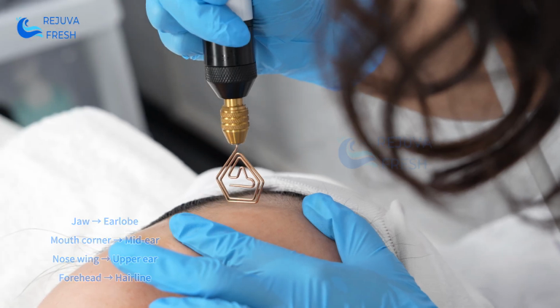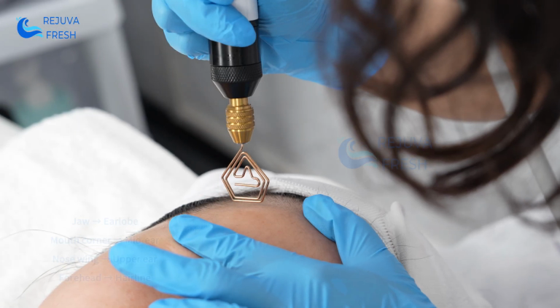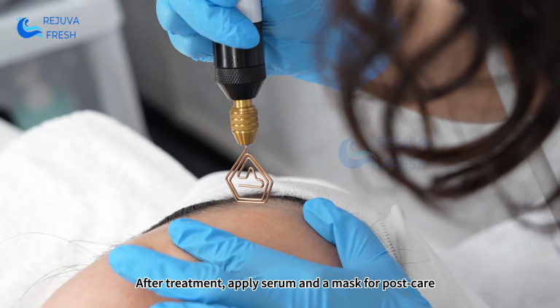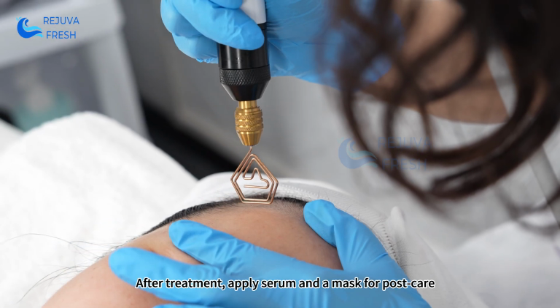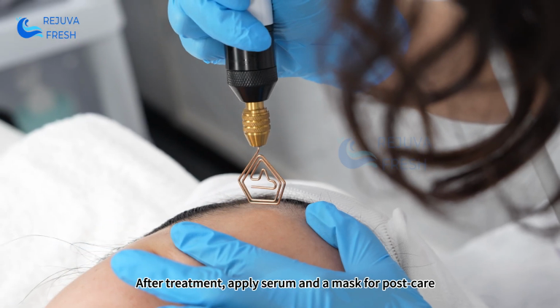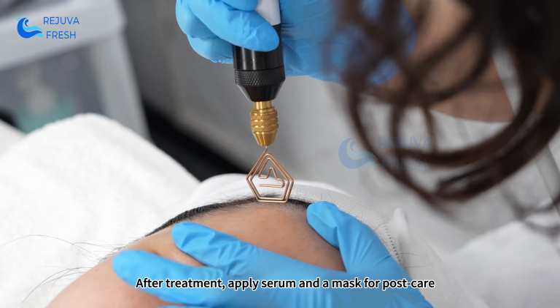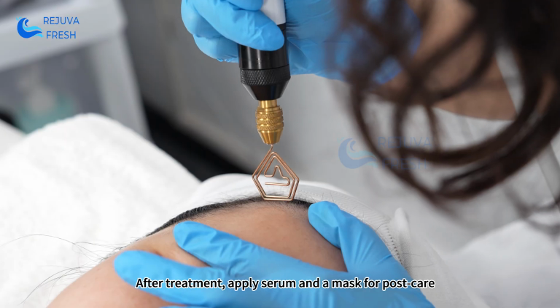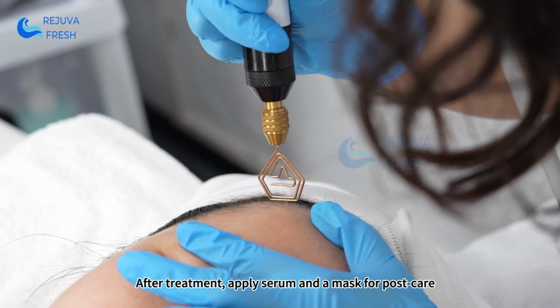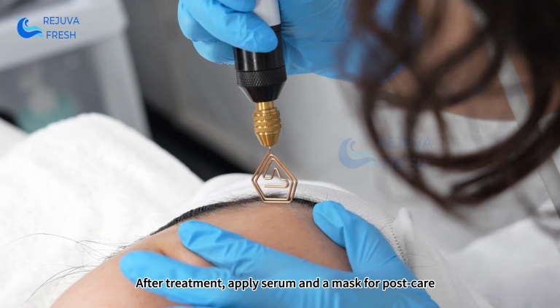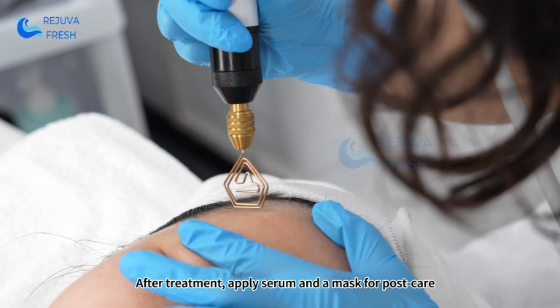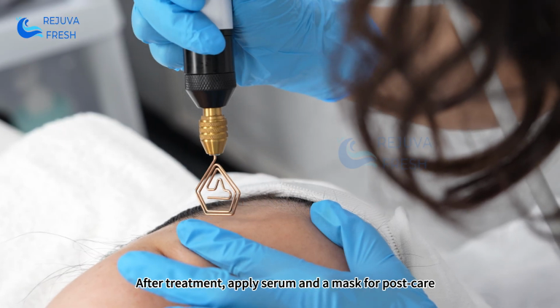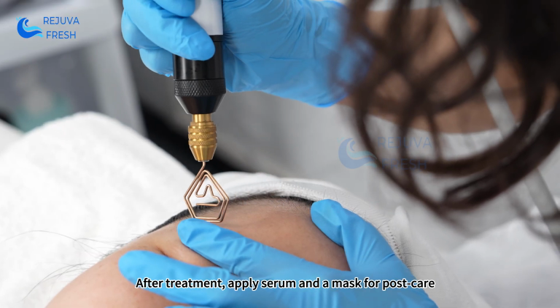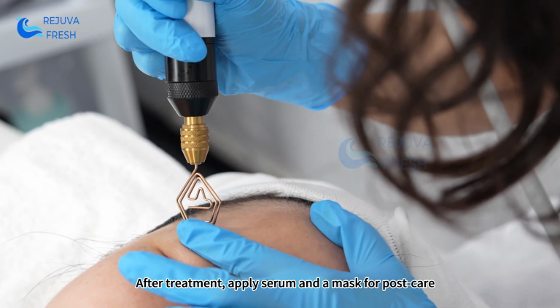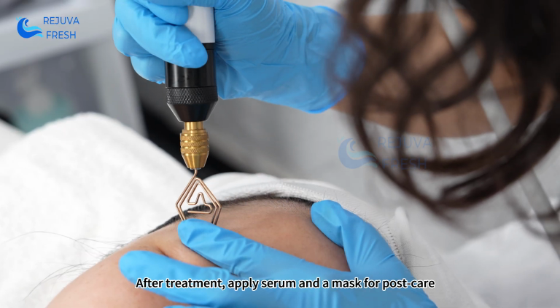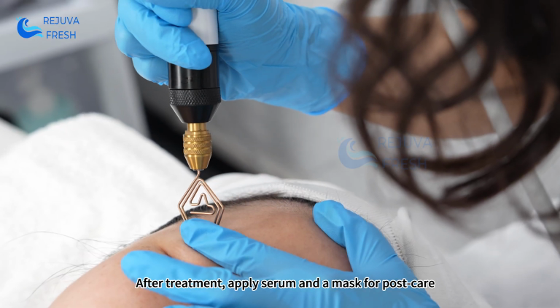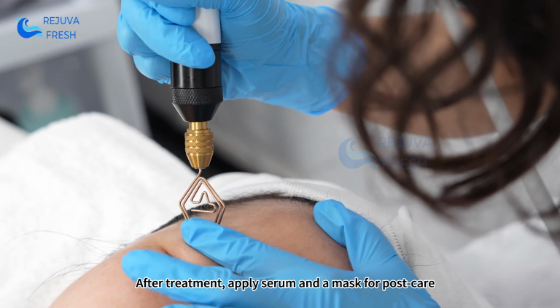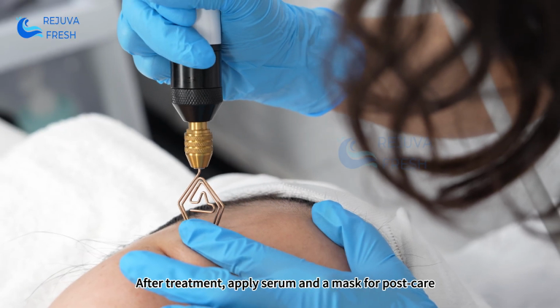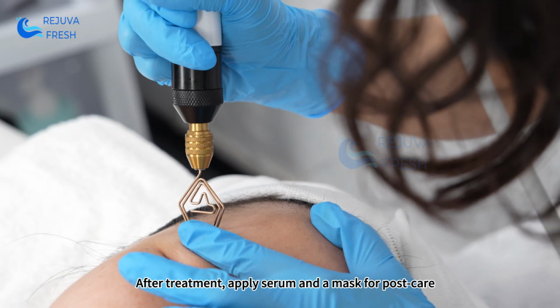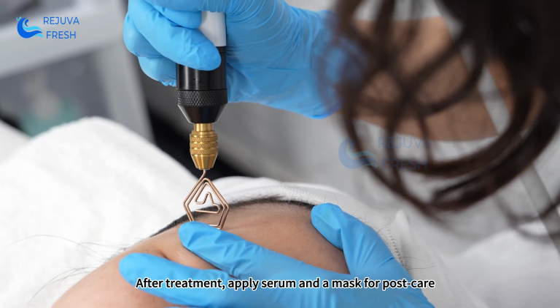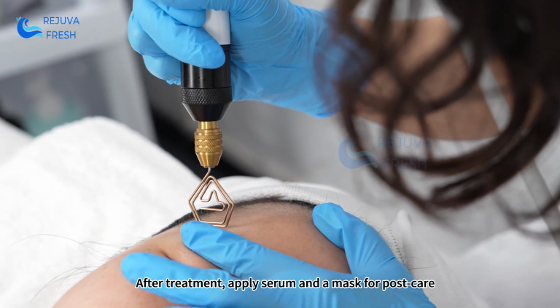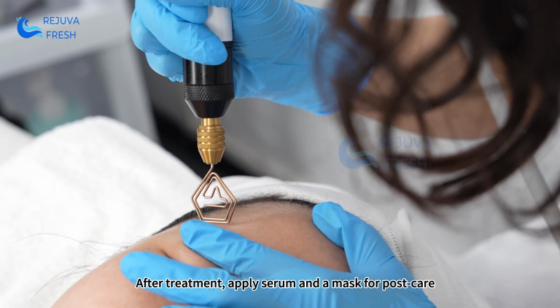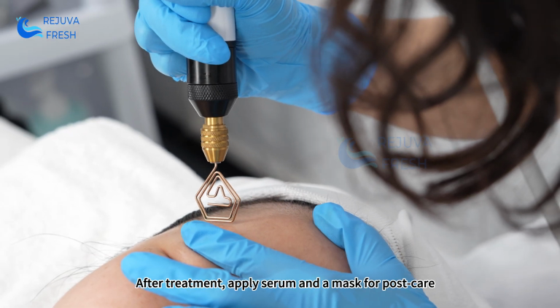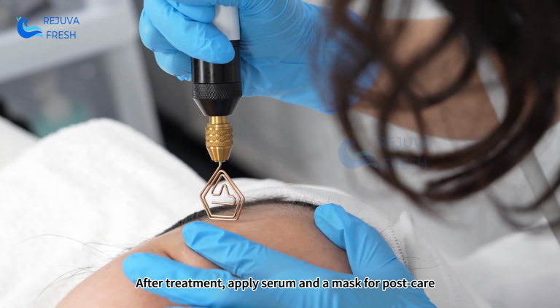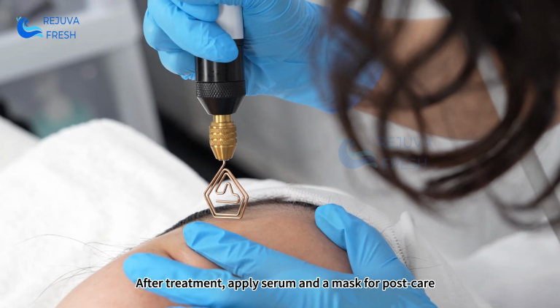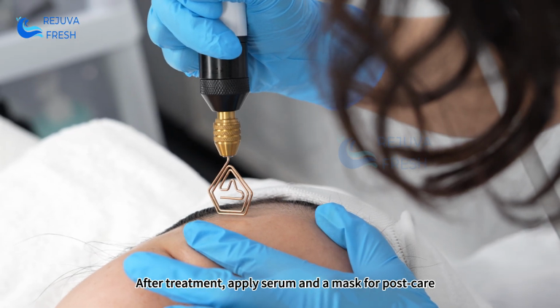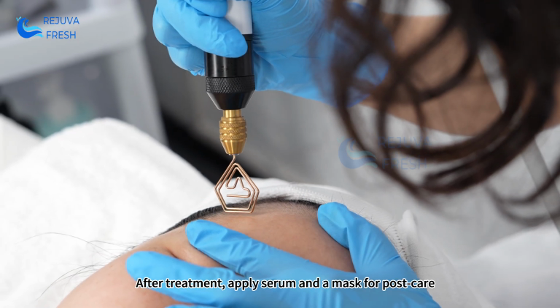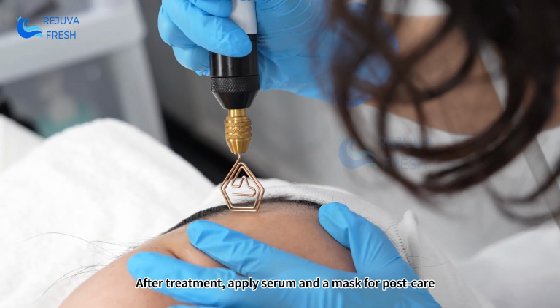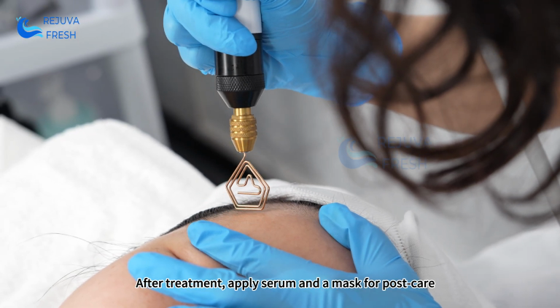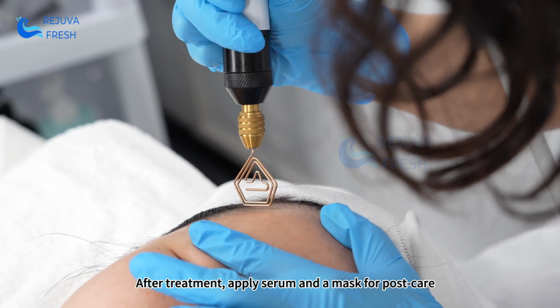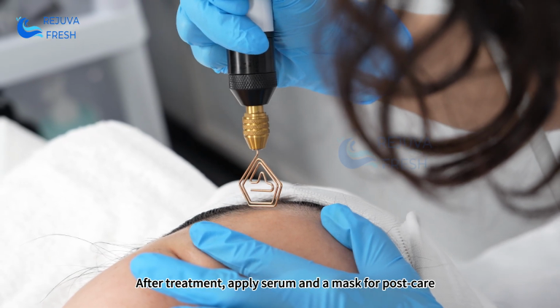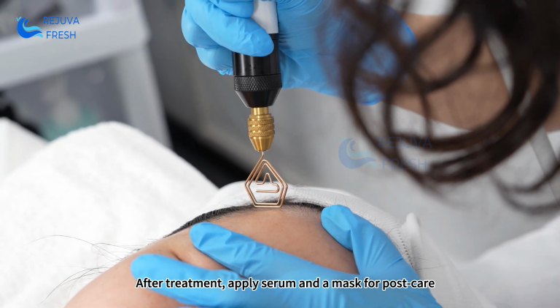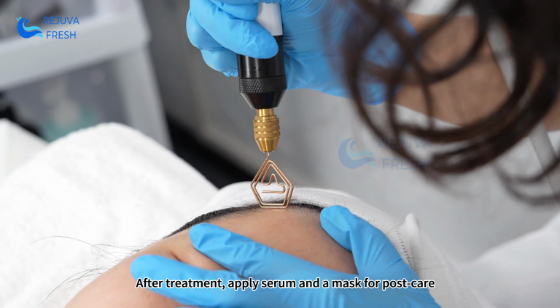After treatment, apply serum and a mask for post-care.